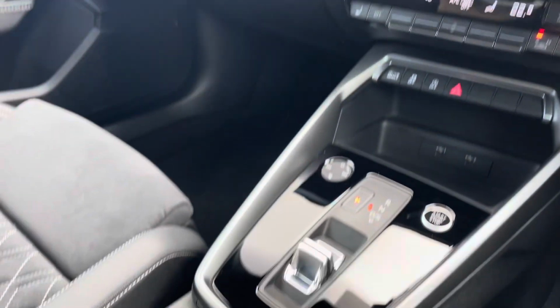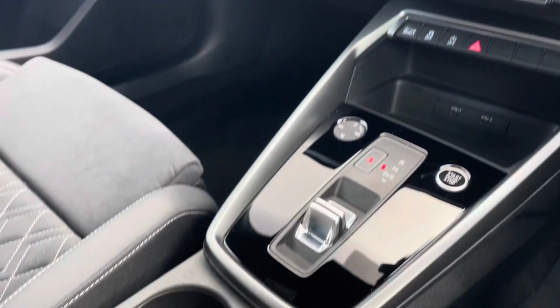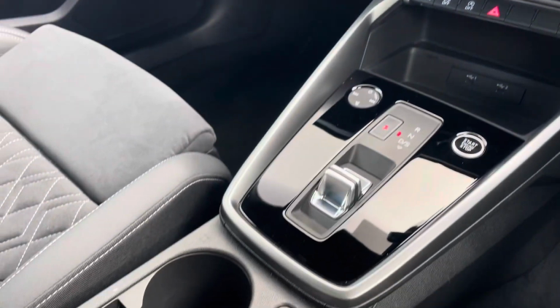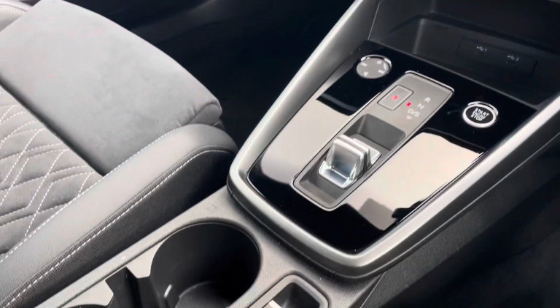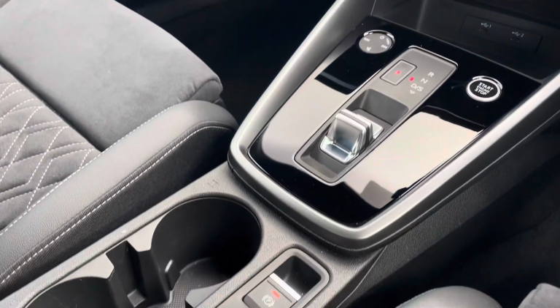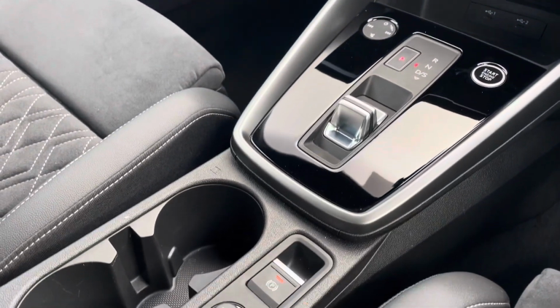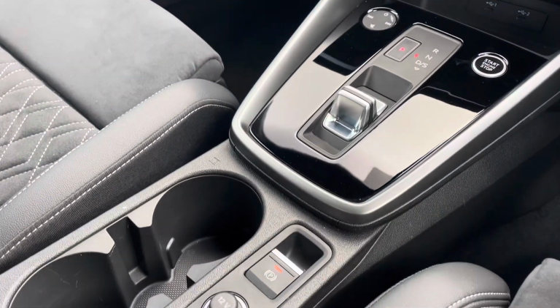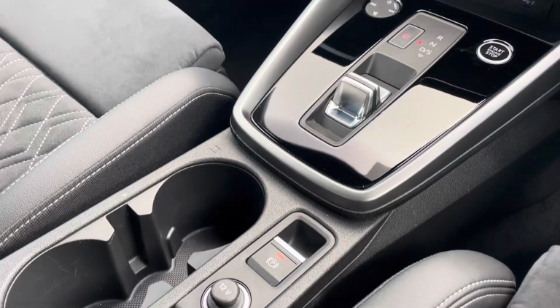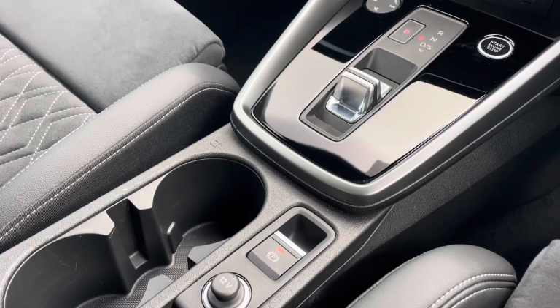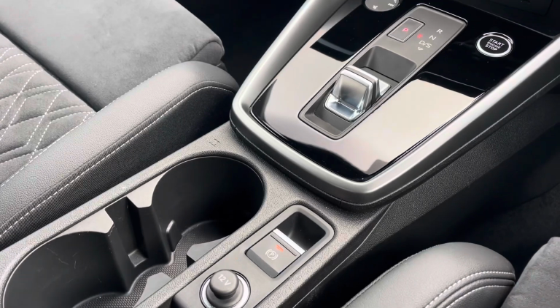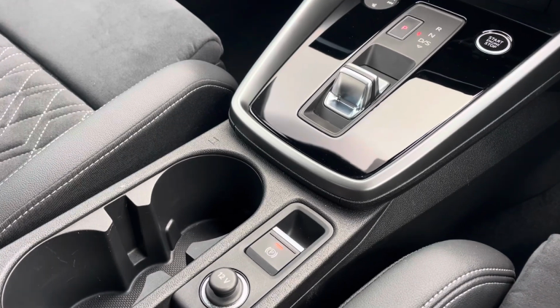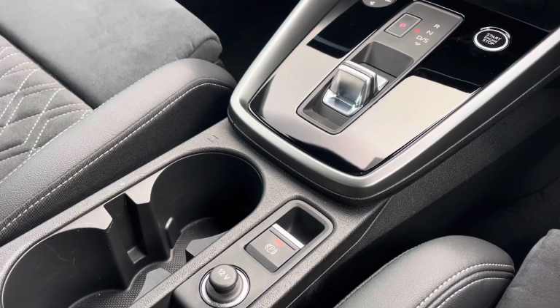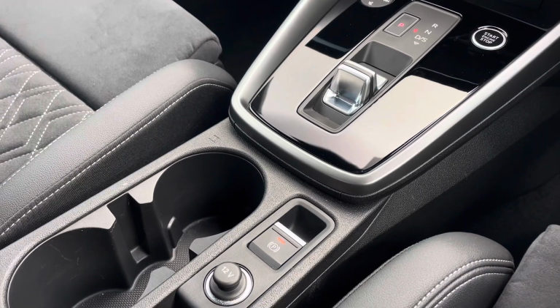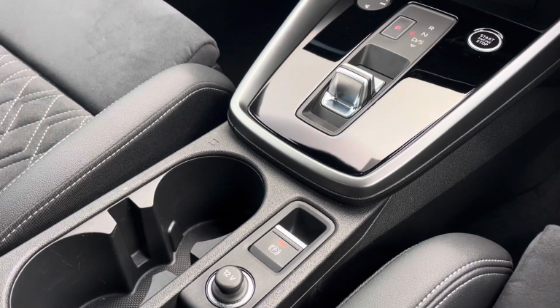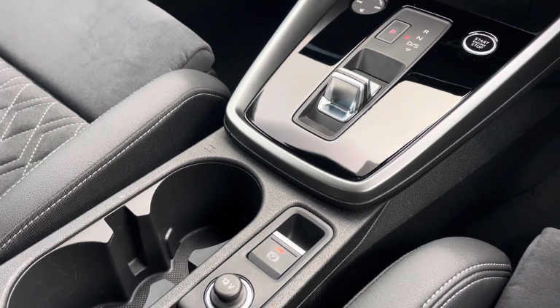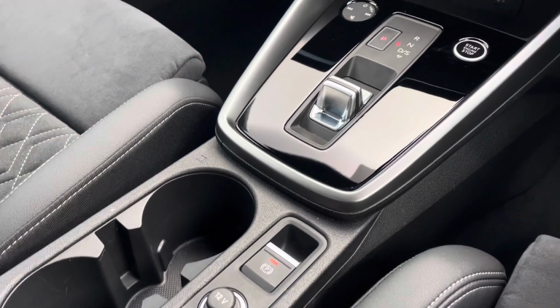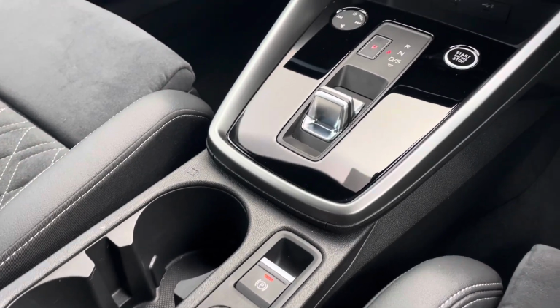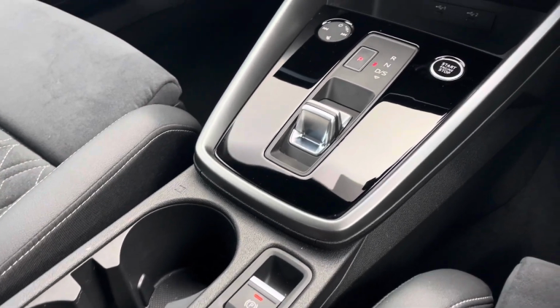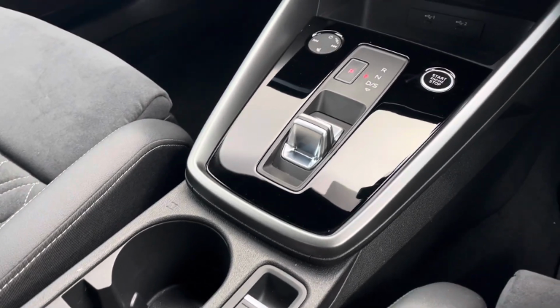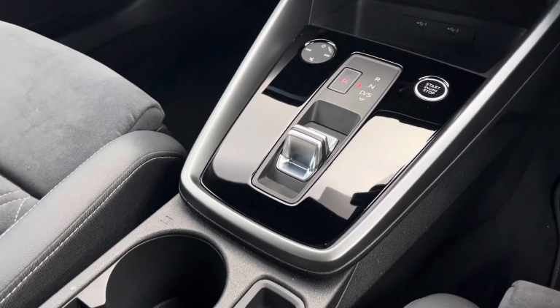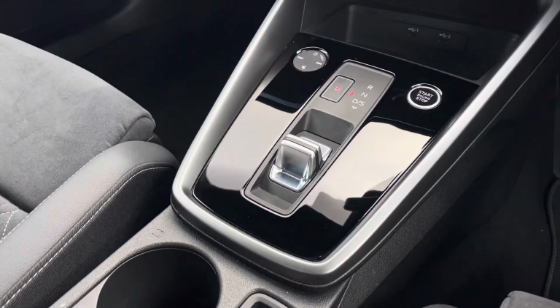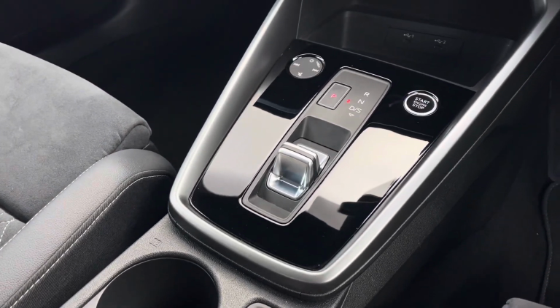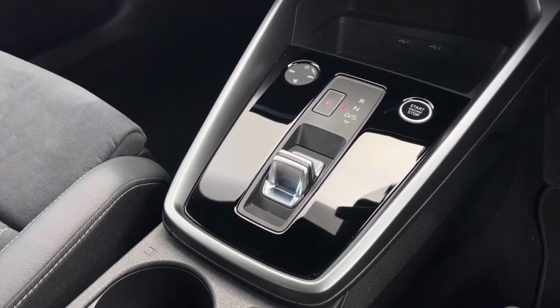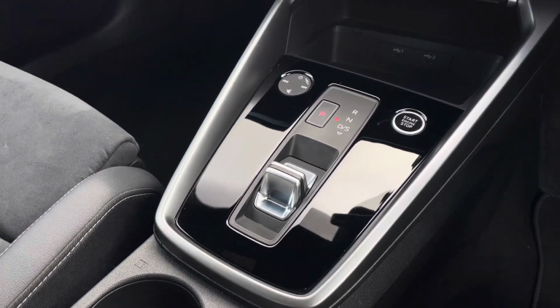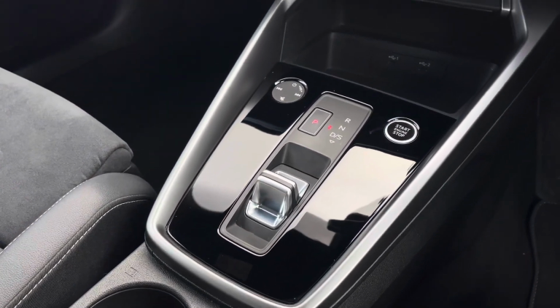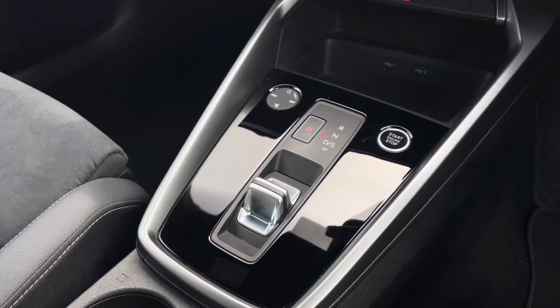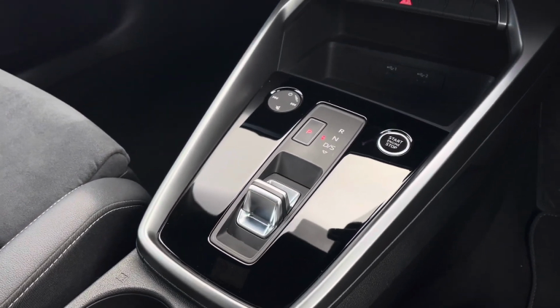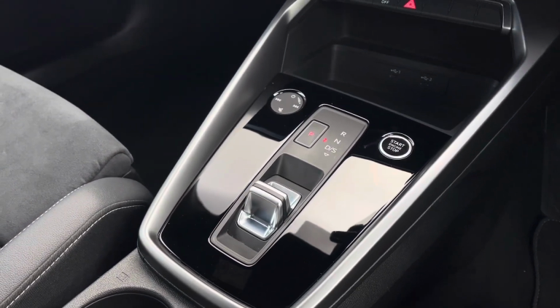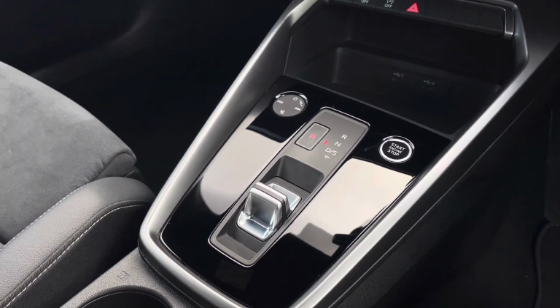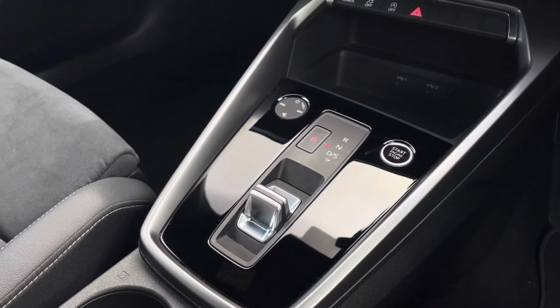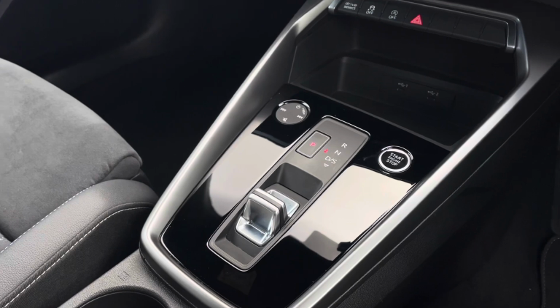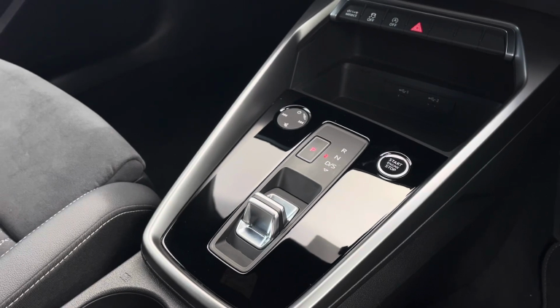Down in the centre console, there are two USB-C ports and a 12V socket, as well as the vehicle's 7-speed automatic gear selector.